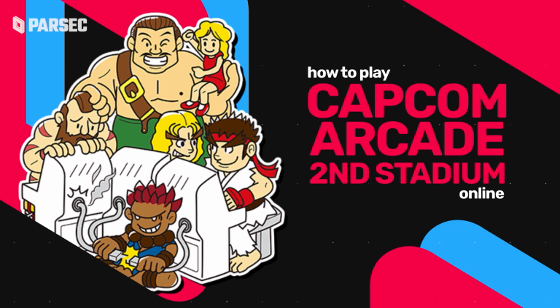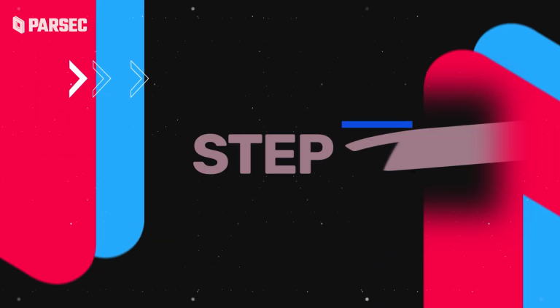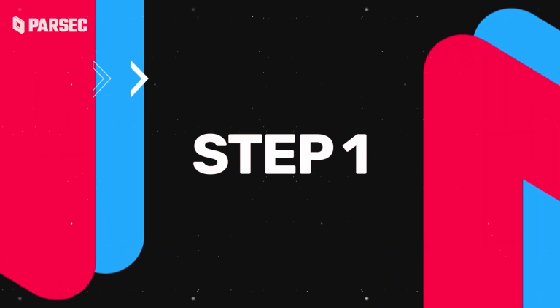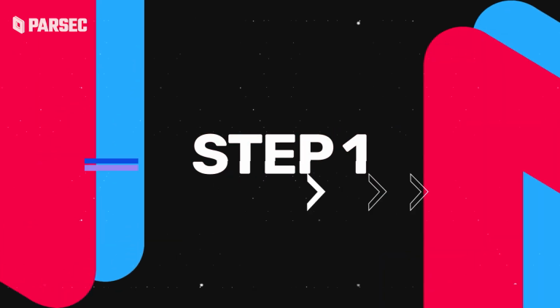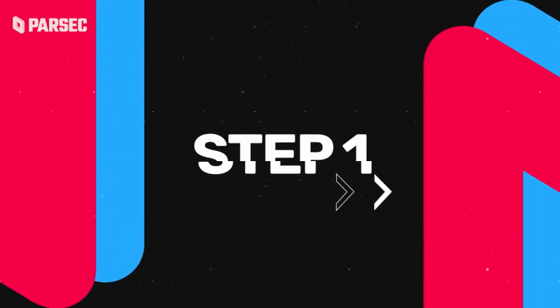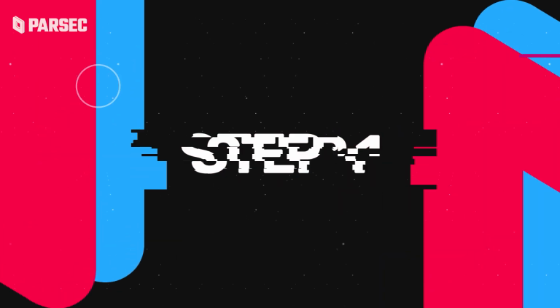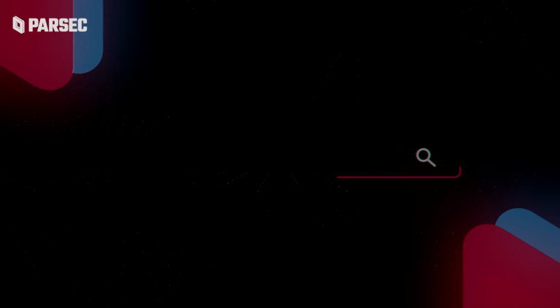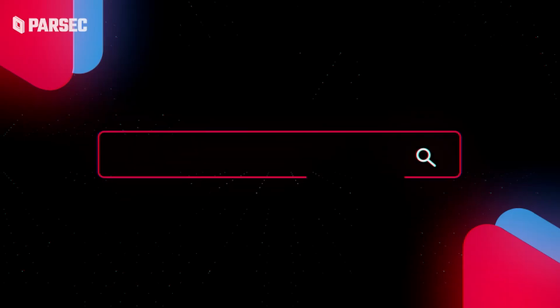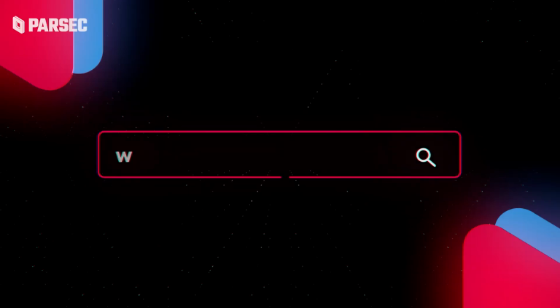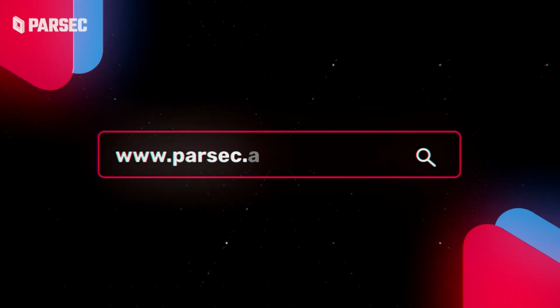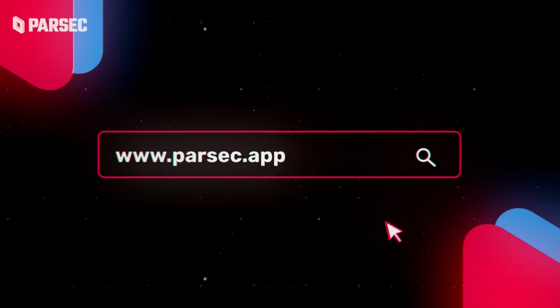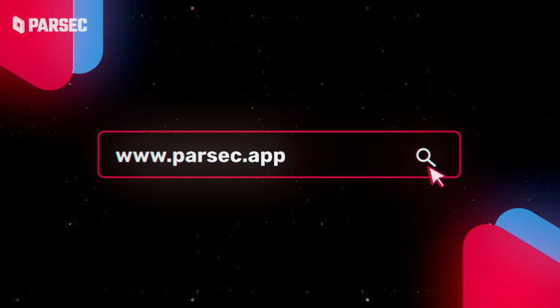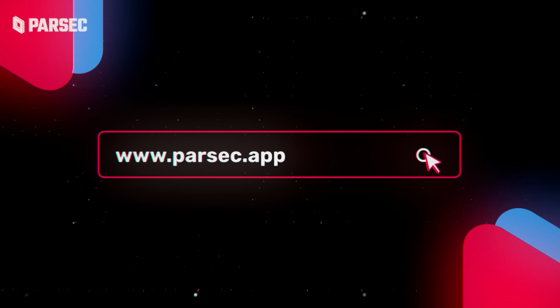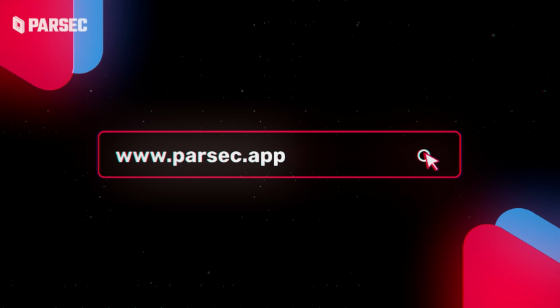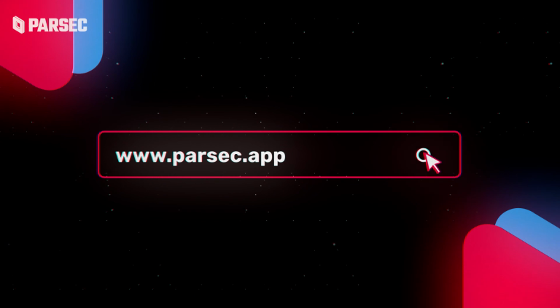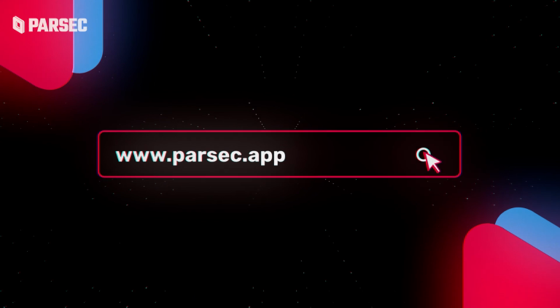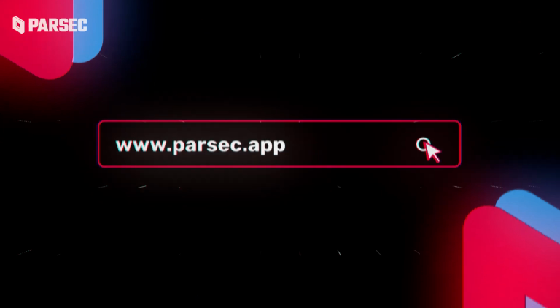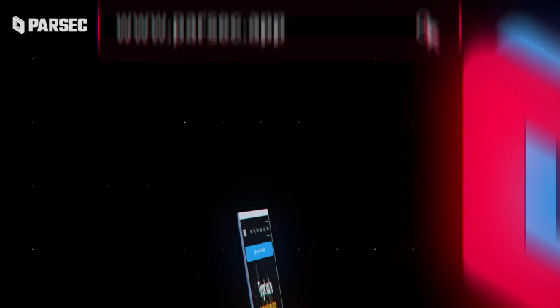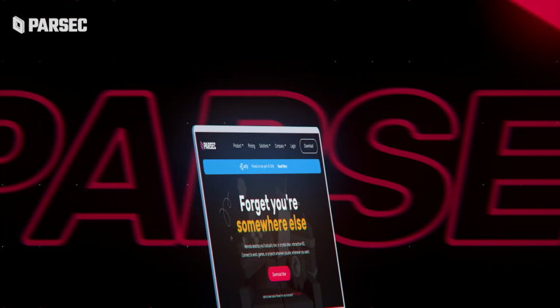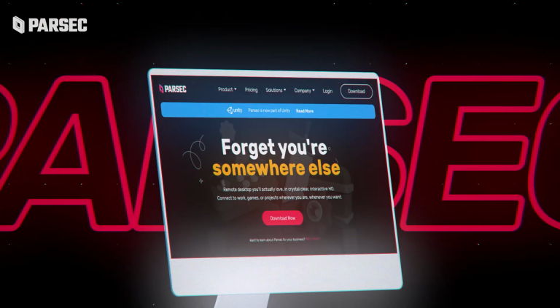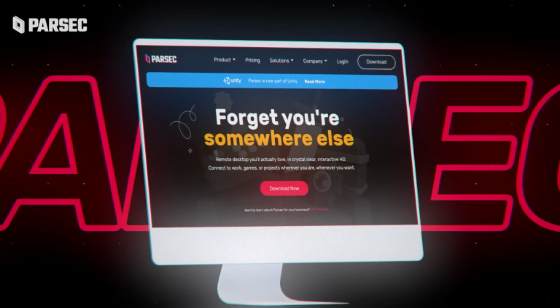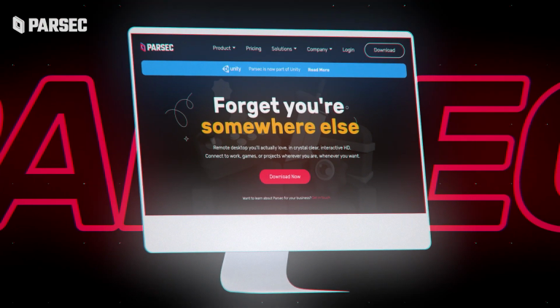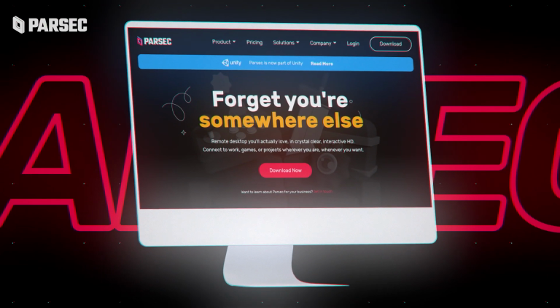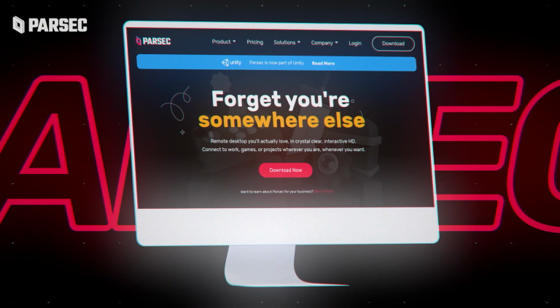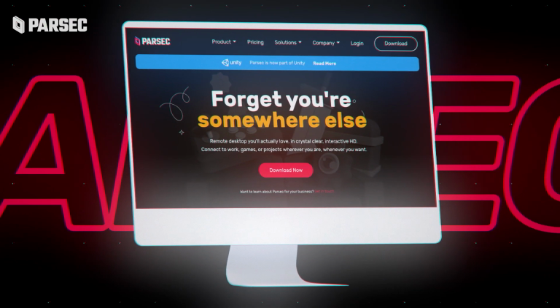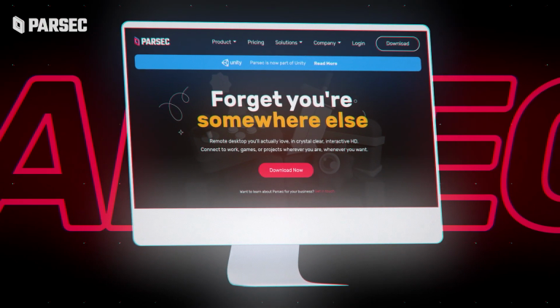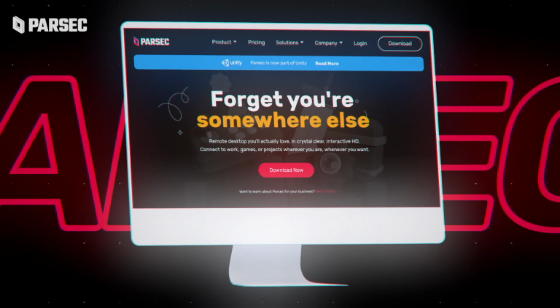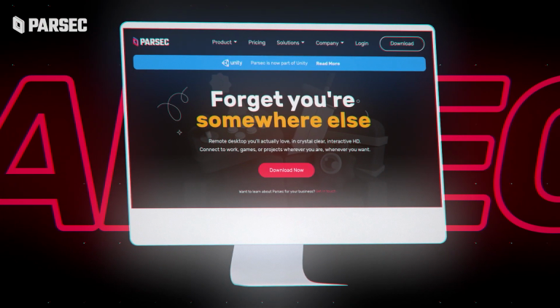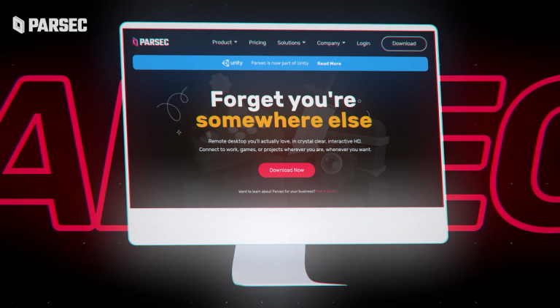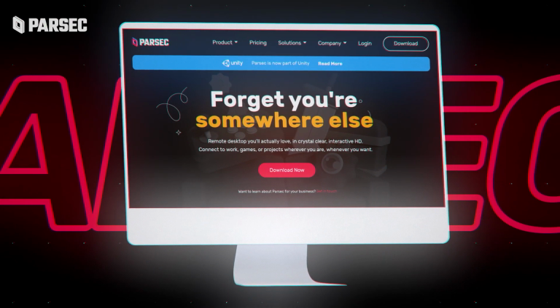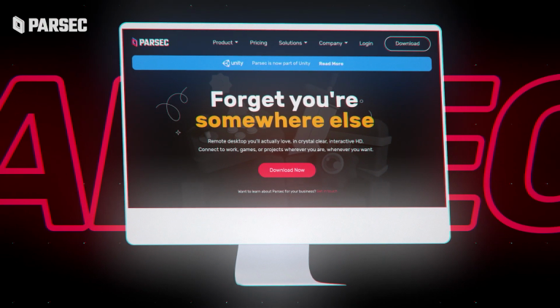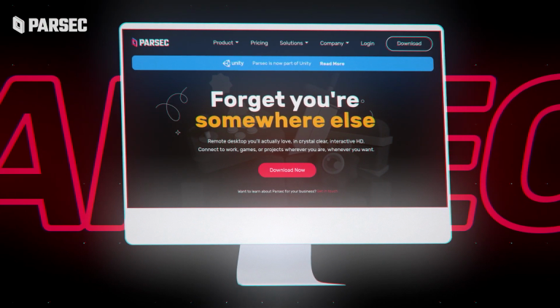Step 1: Visit Parsec.app, hit download, and select your fighter — I mean, operating system.